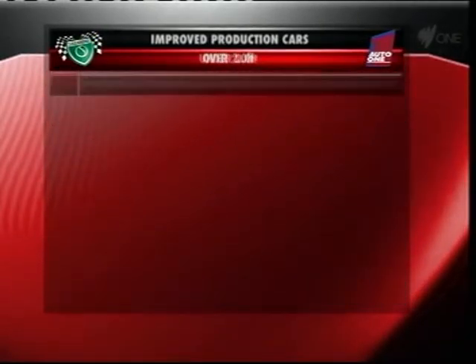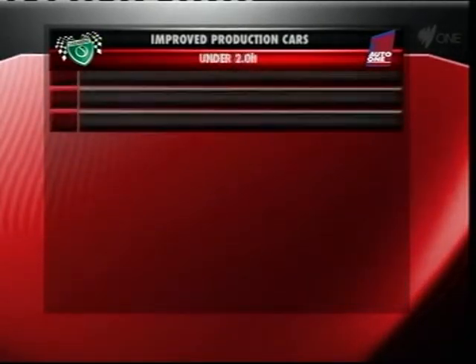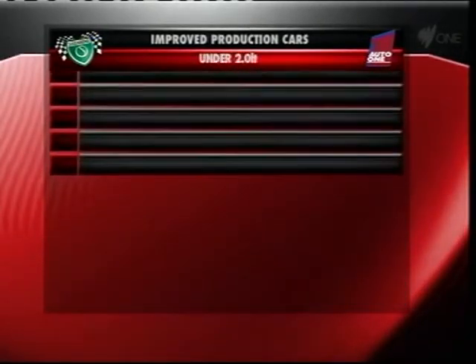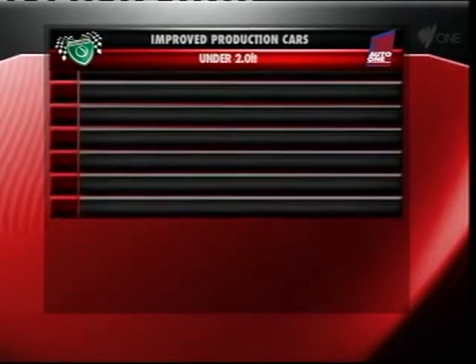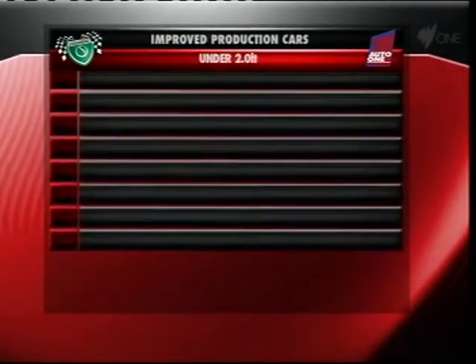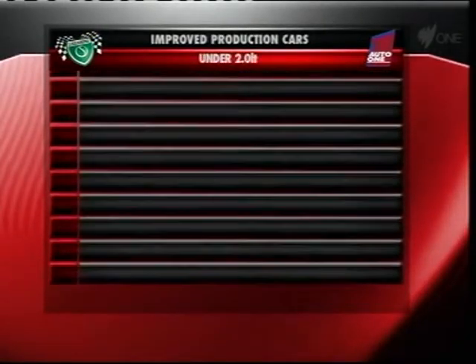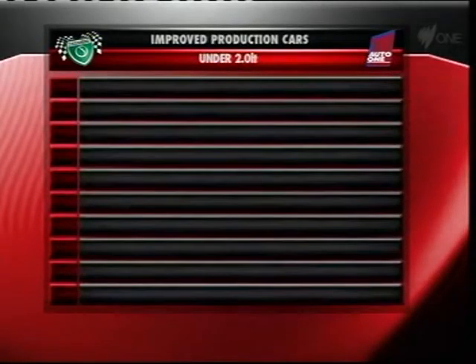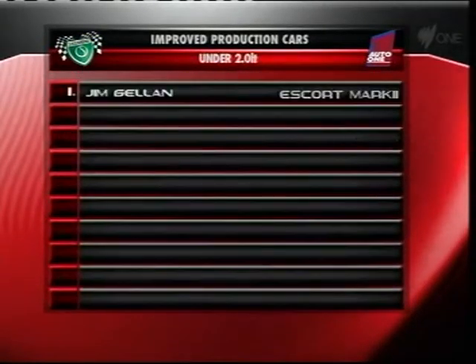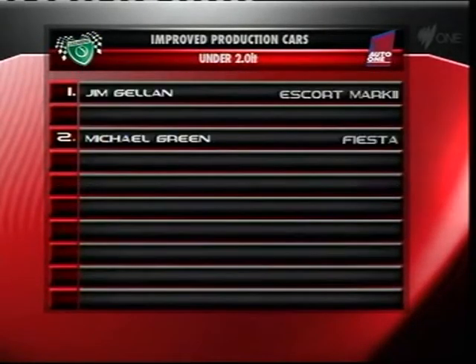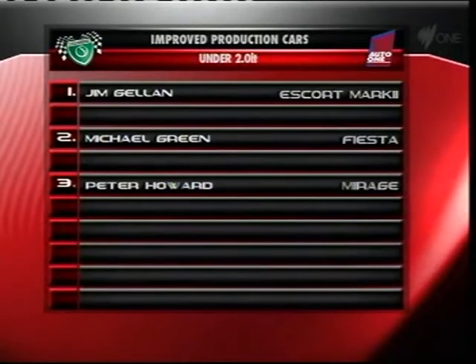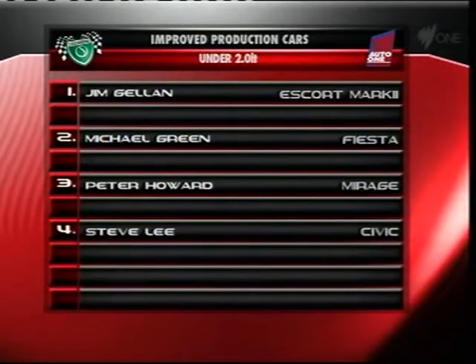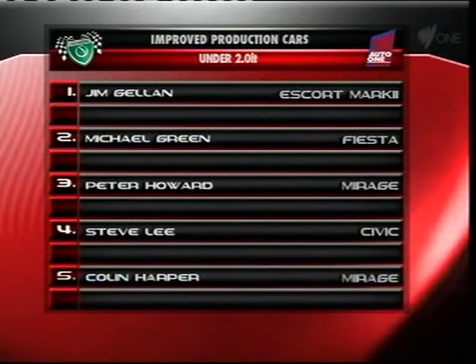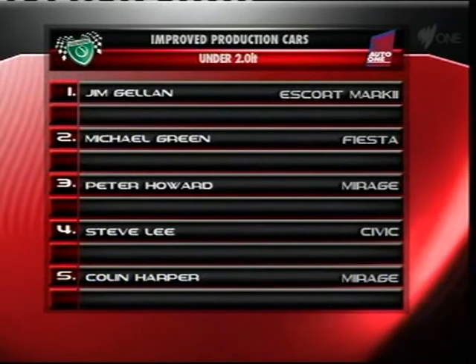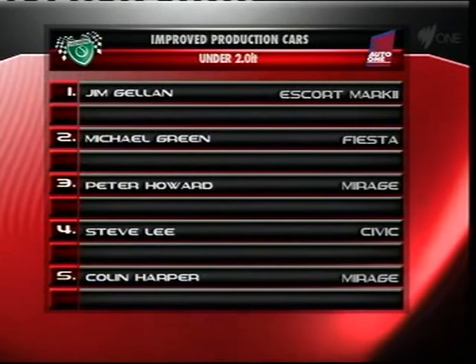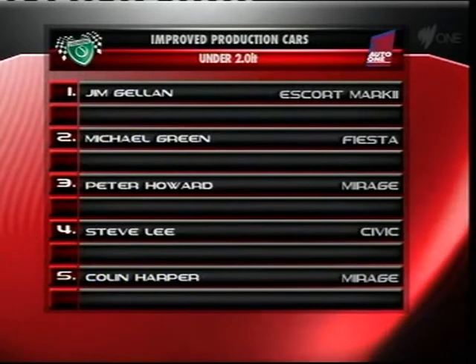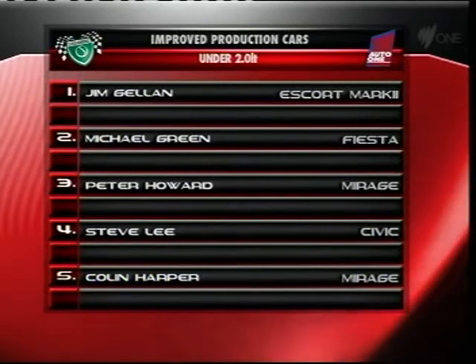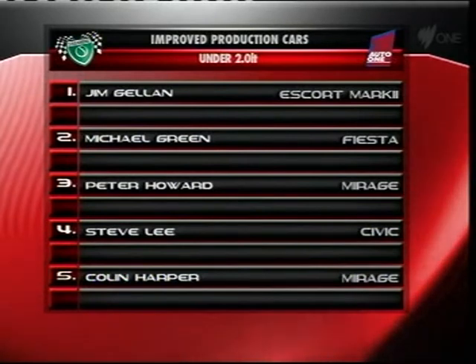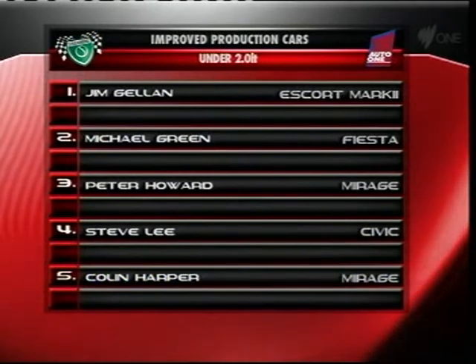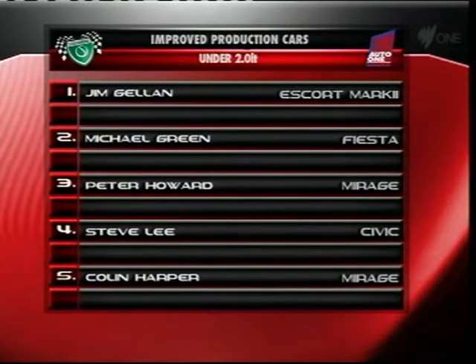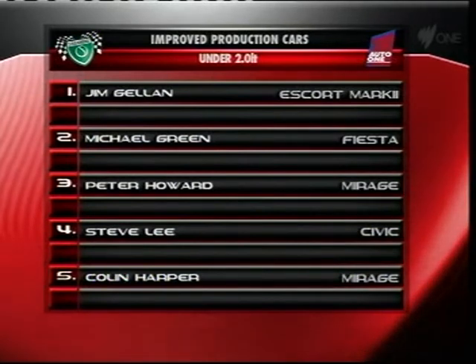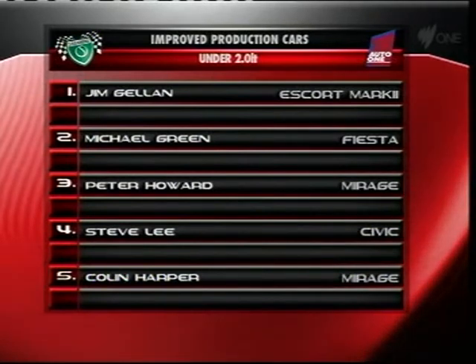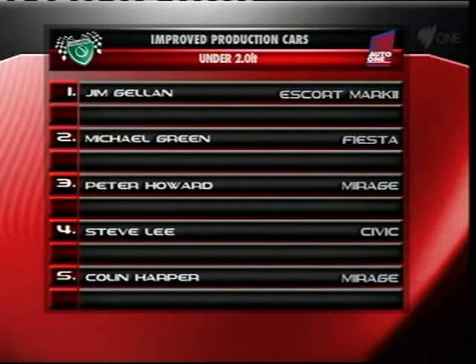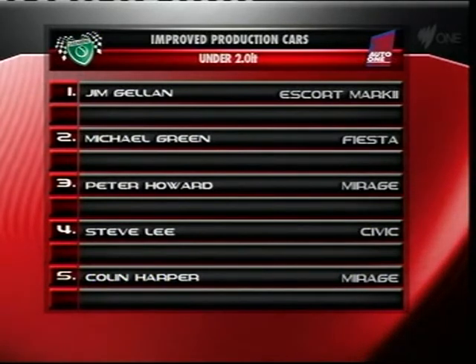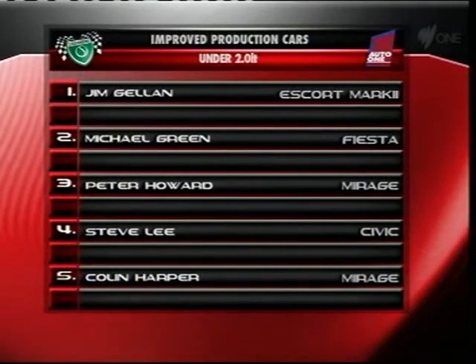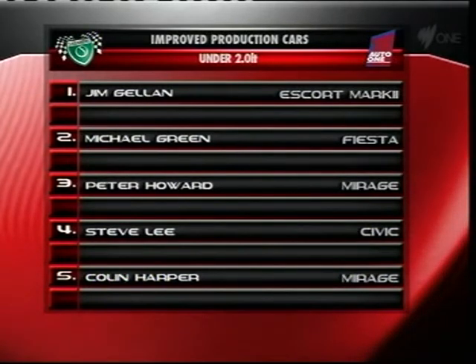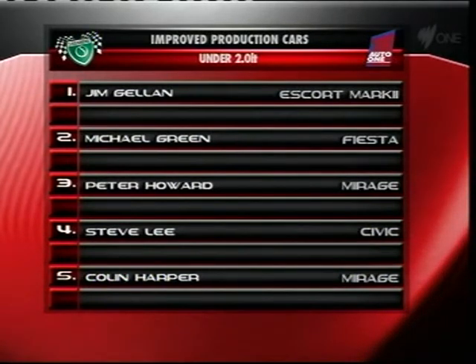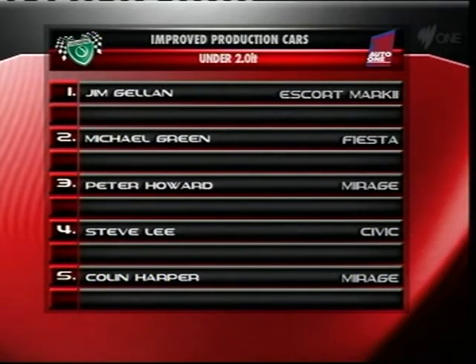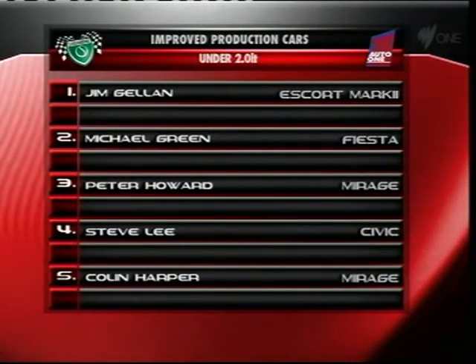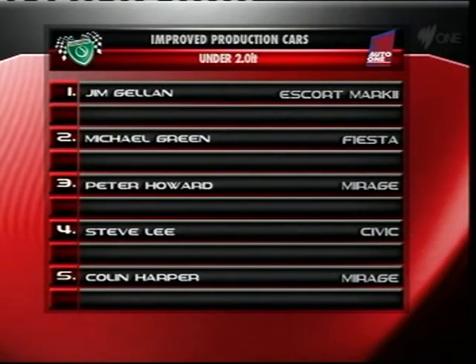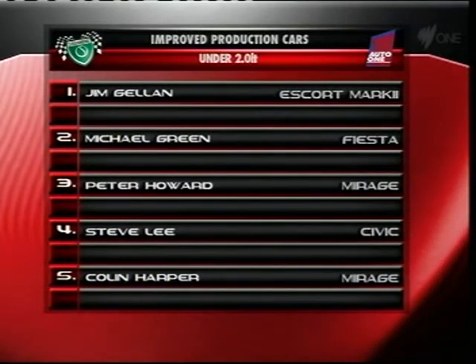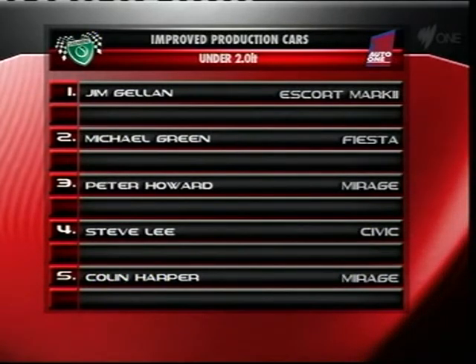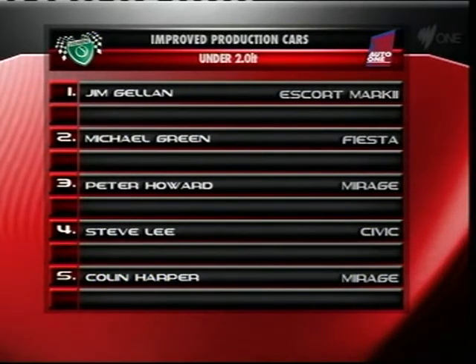In the under two-litre class, Jim Gillan first, Green in the Fiesta second, with Howard, Lee and Harper third to fifth.